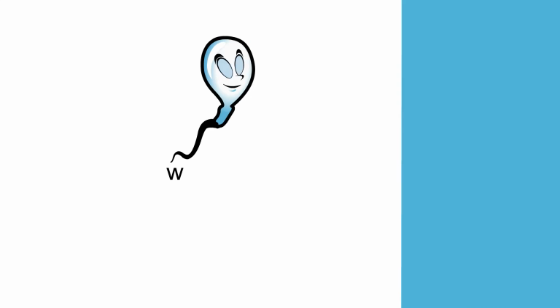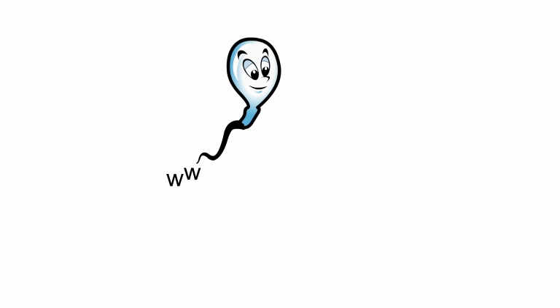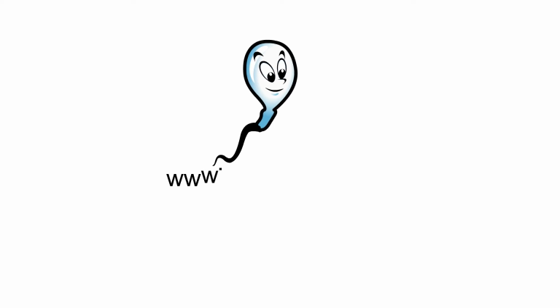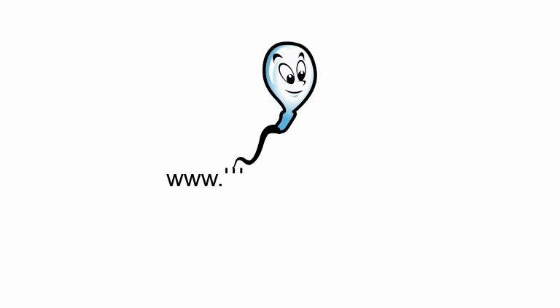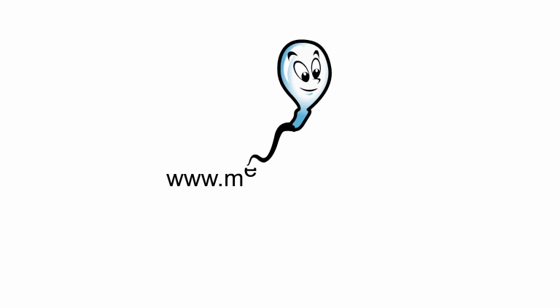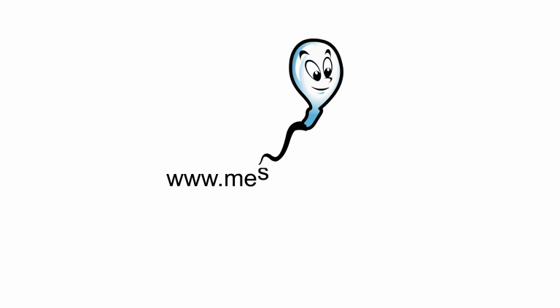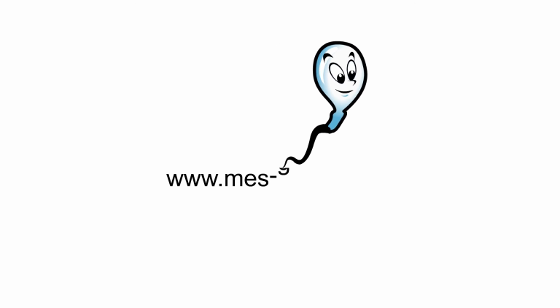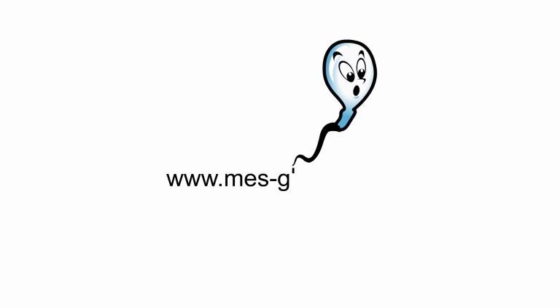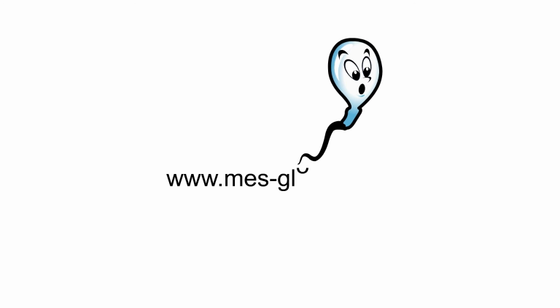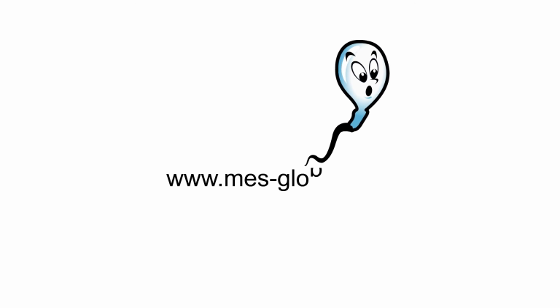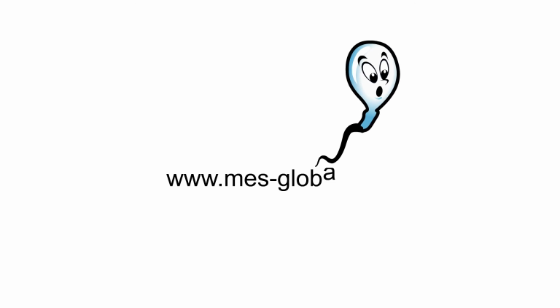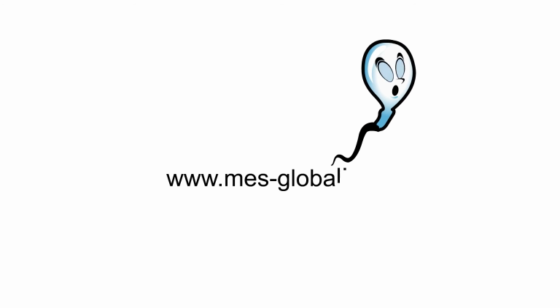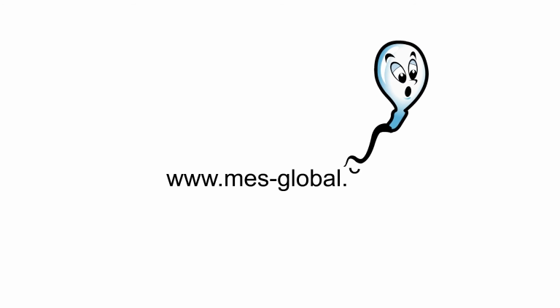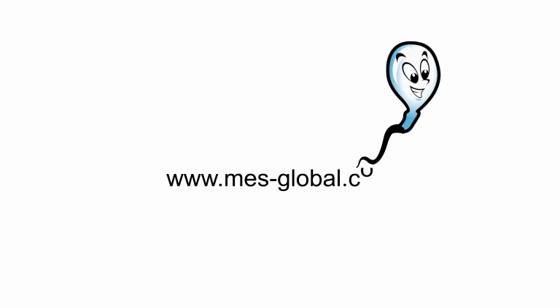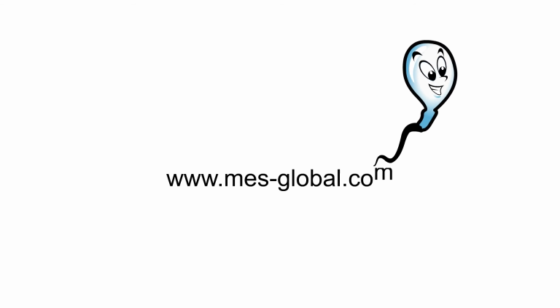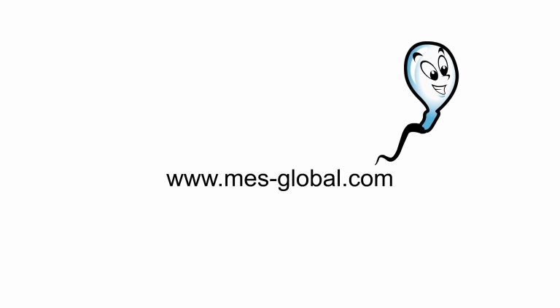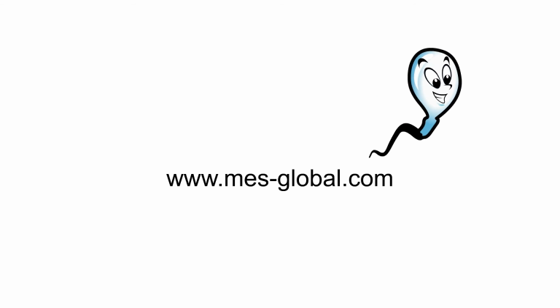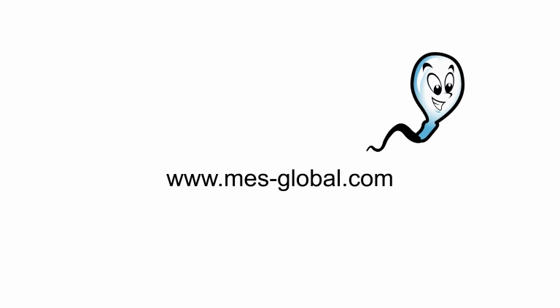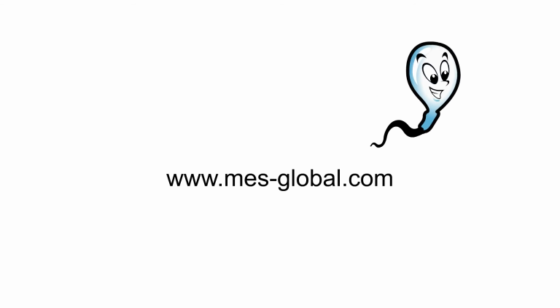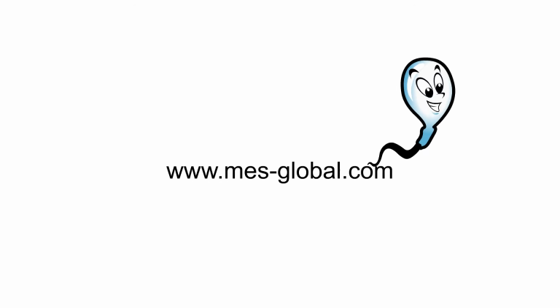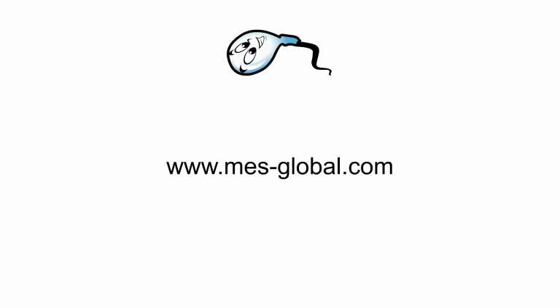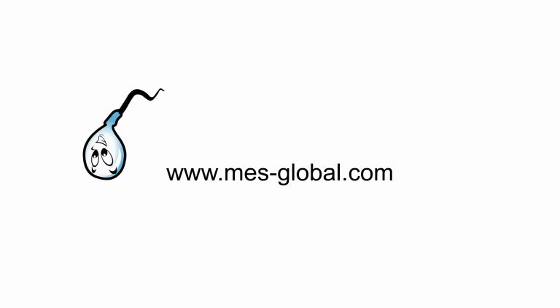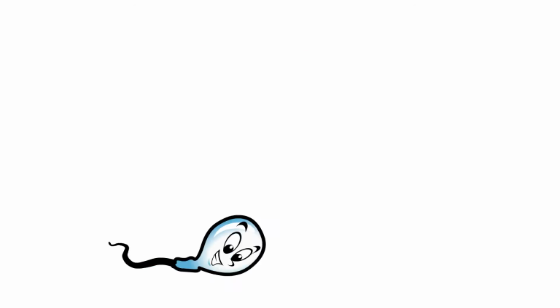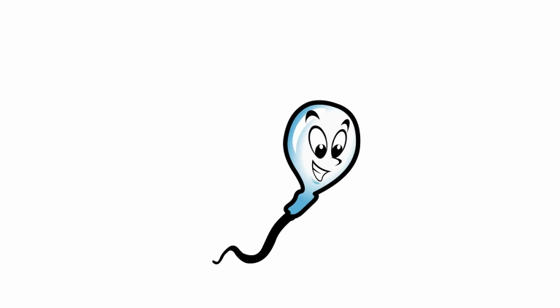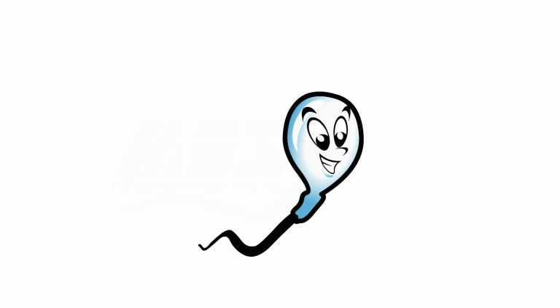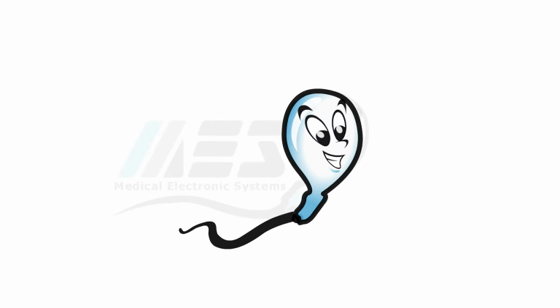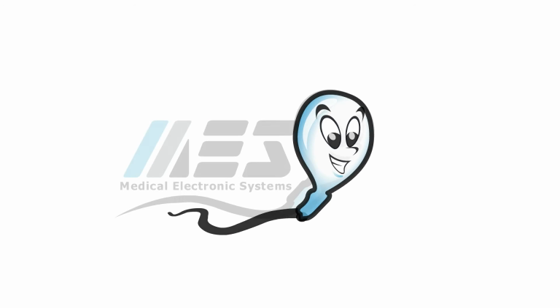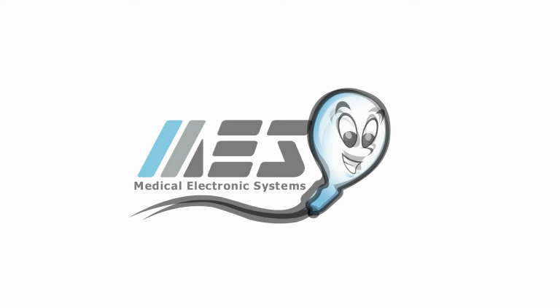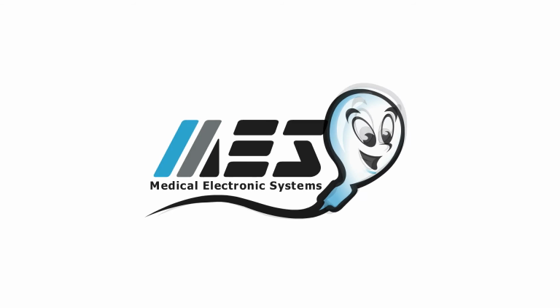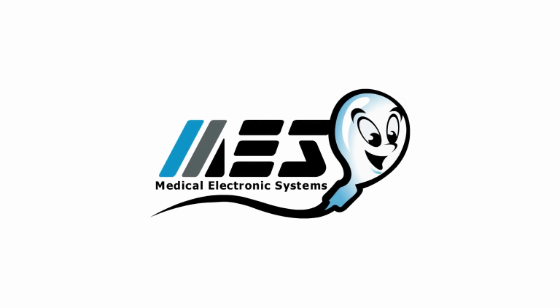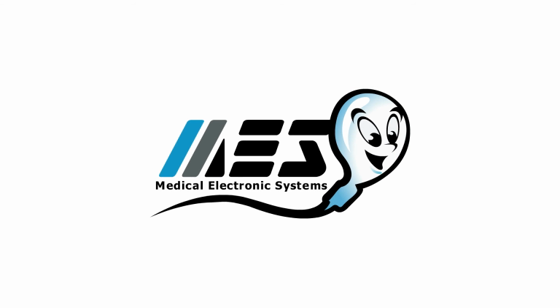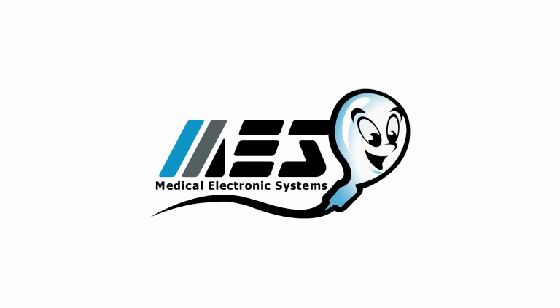Contact MES for more information. And remember, it all started with a sperm.